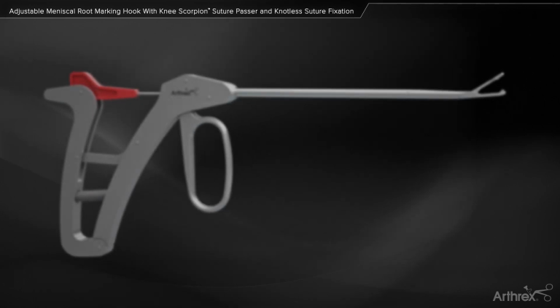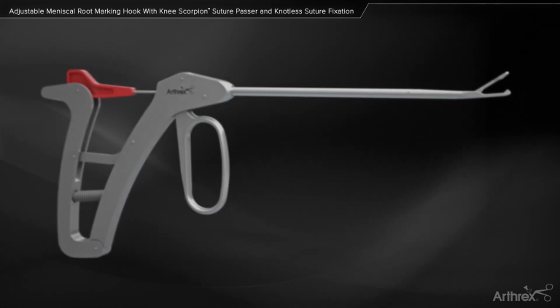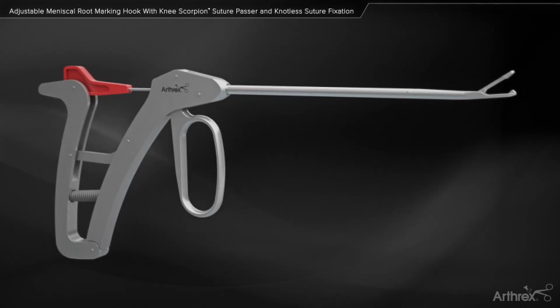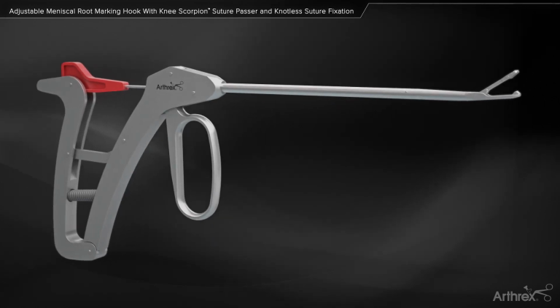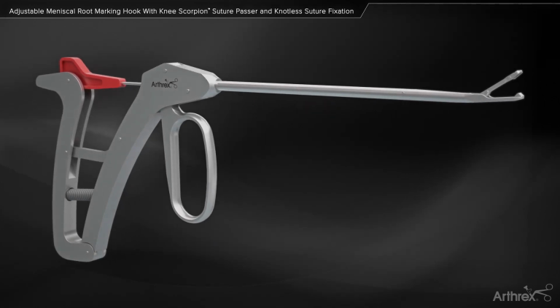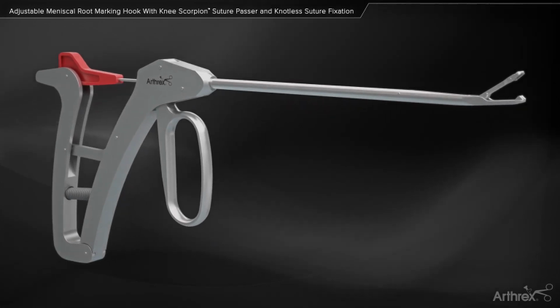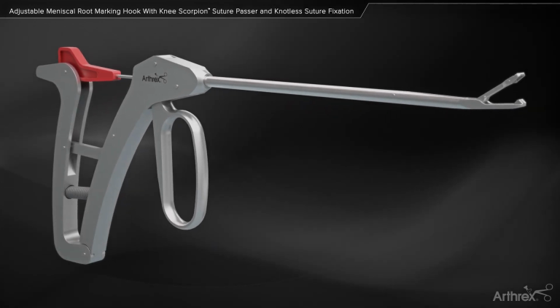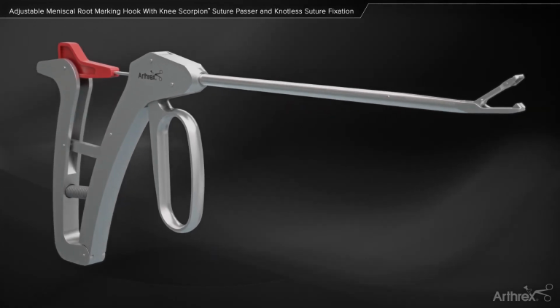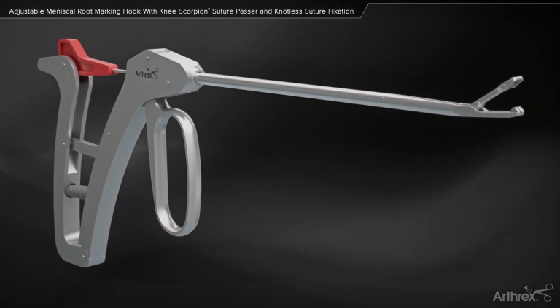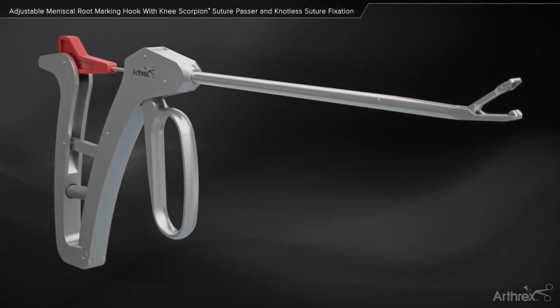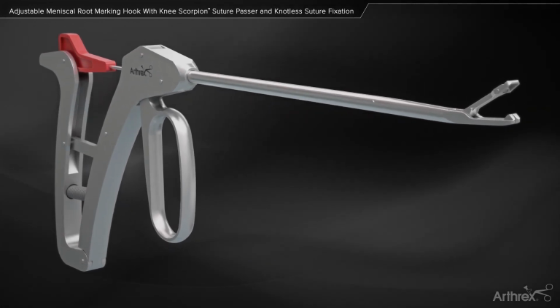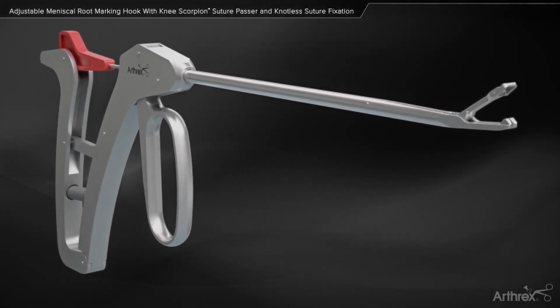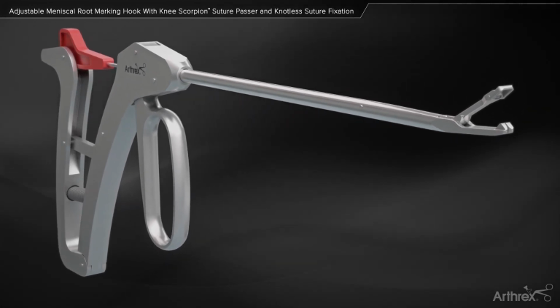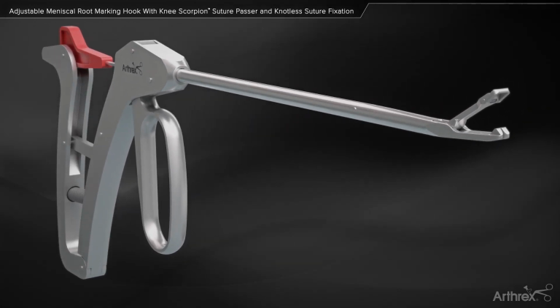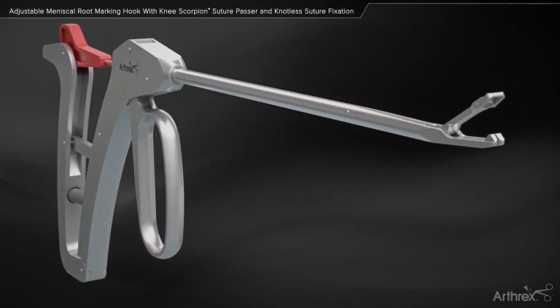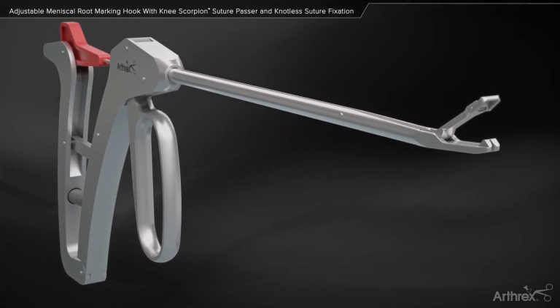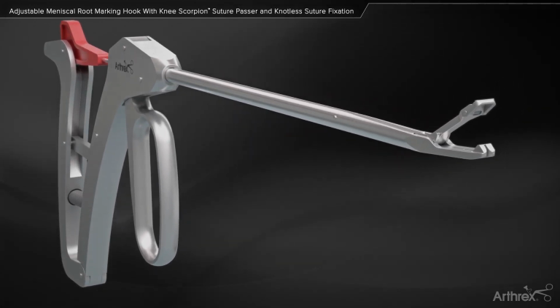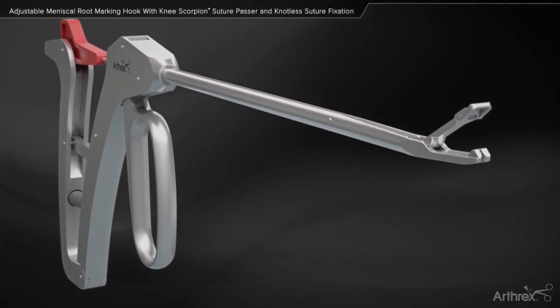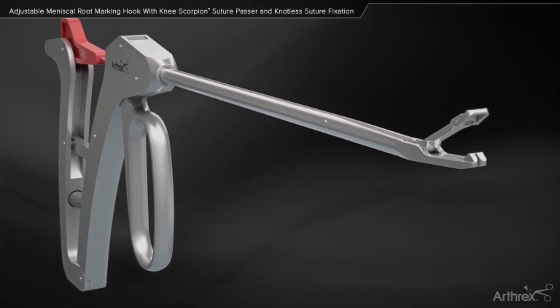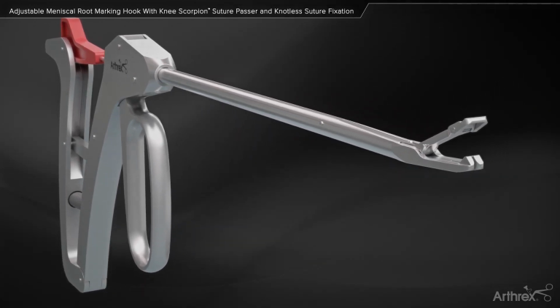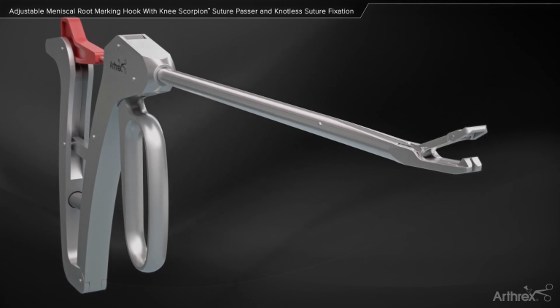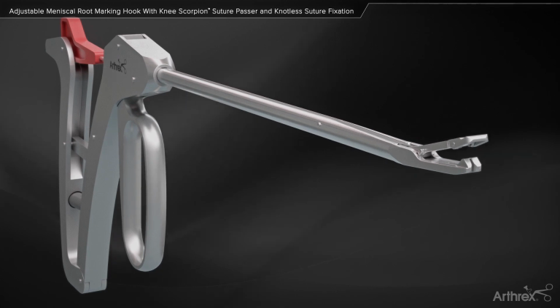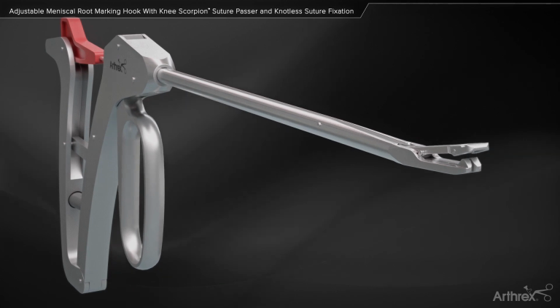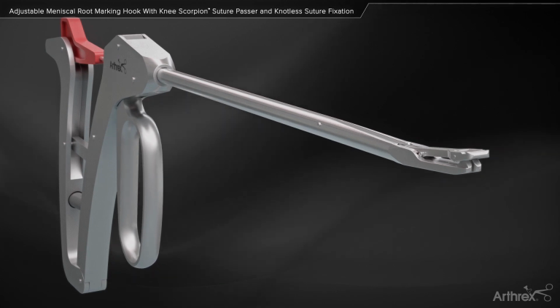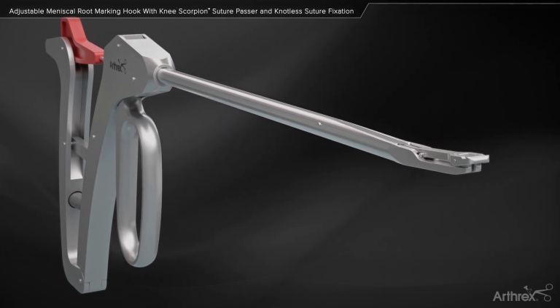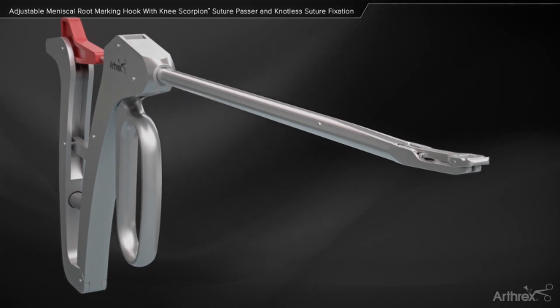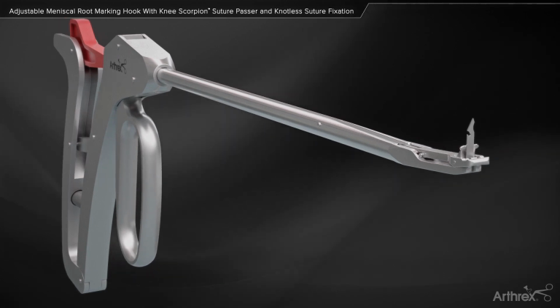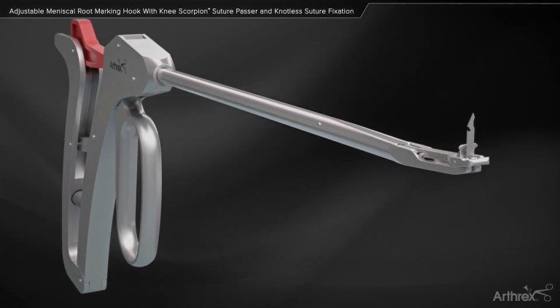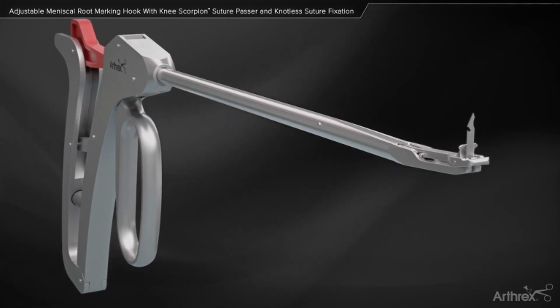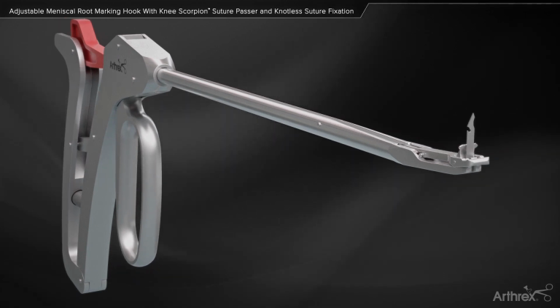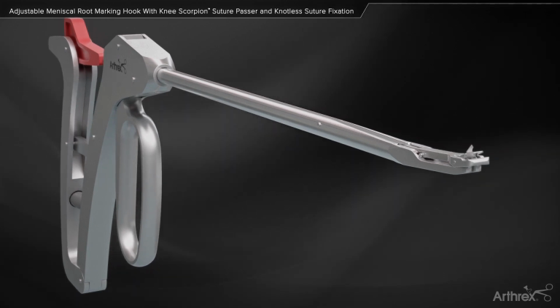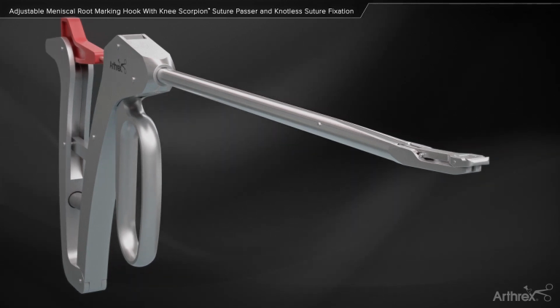The Arthrex Knee Scorpion simplifies meniscus root repairs using fast pass suture passing and retrieving technology.